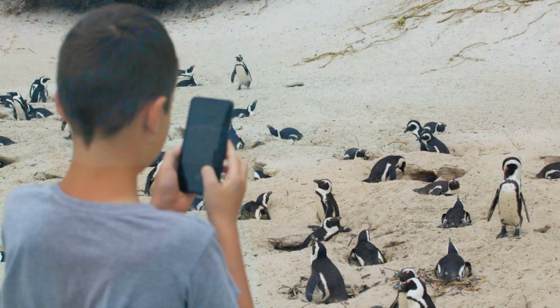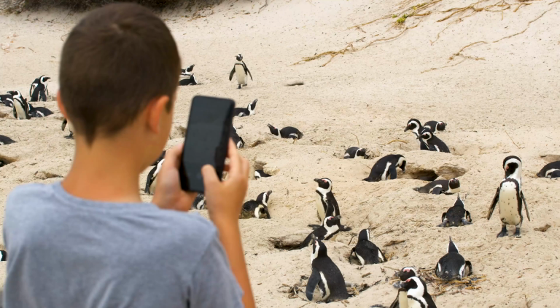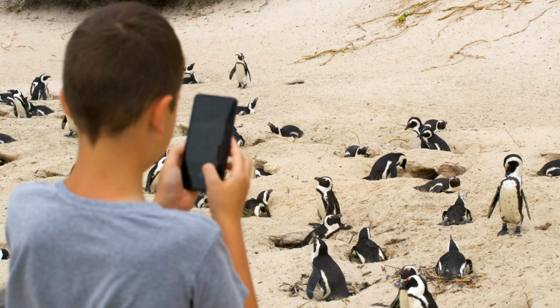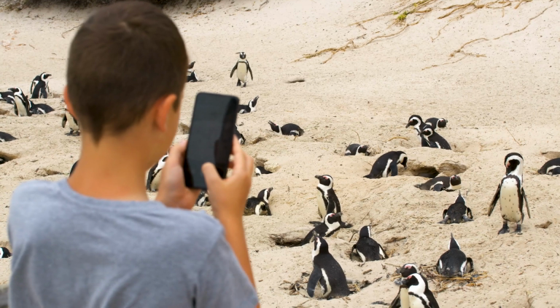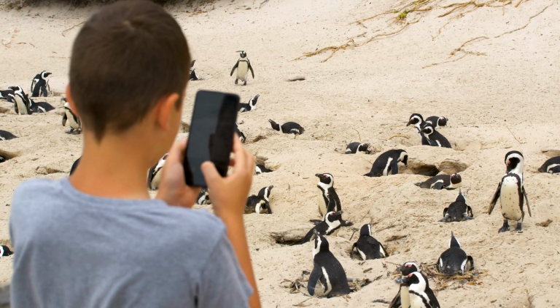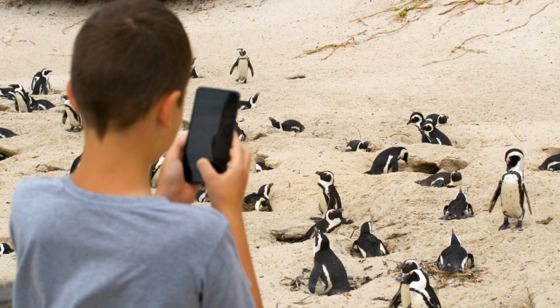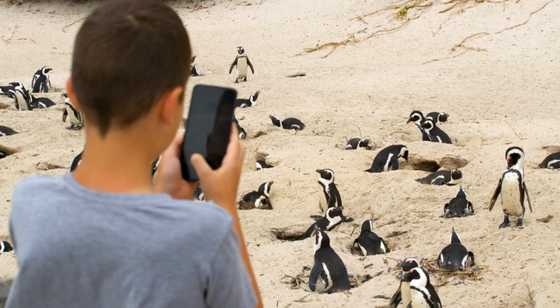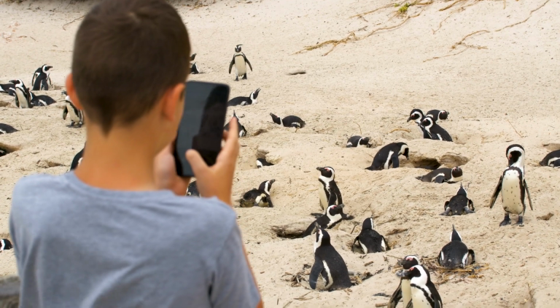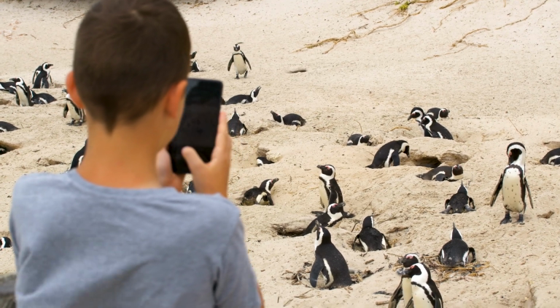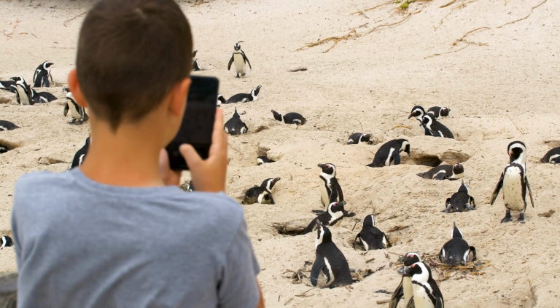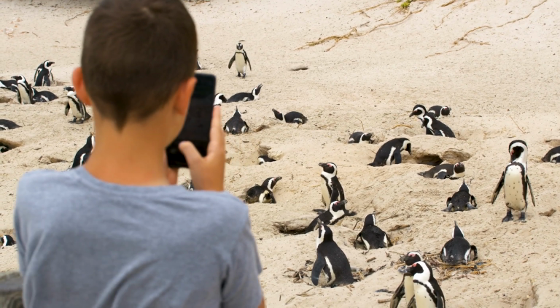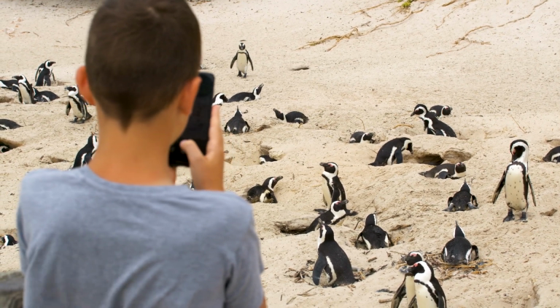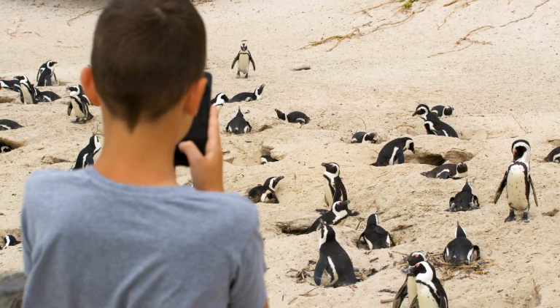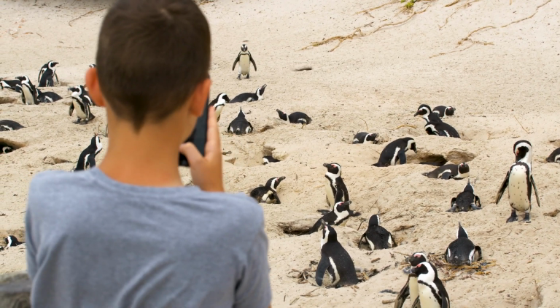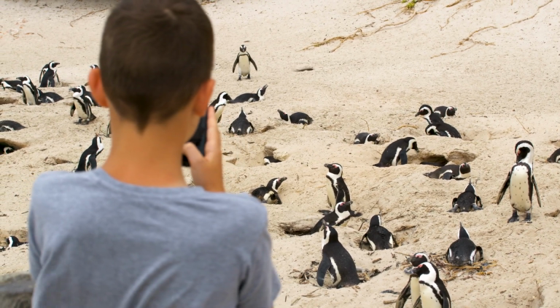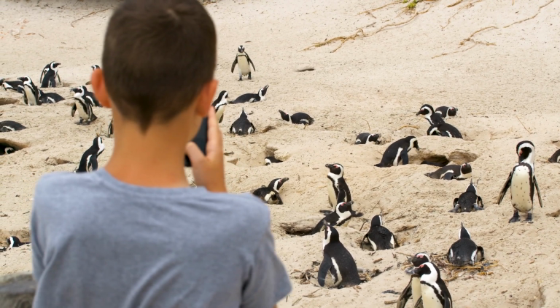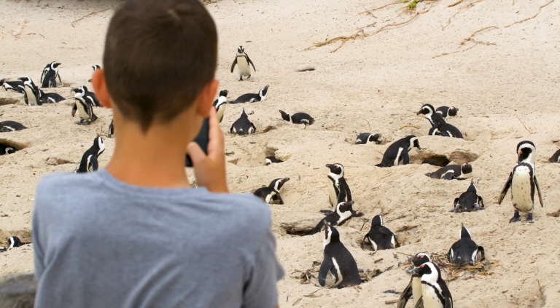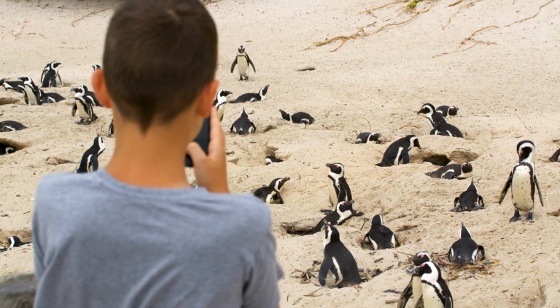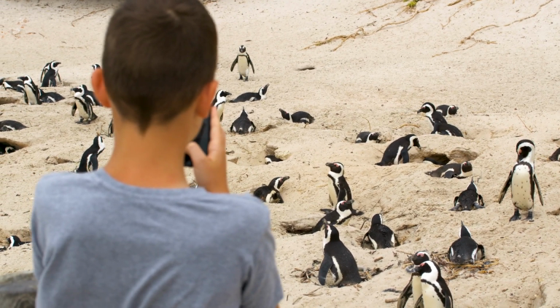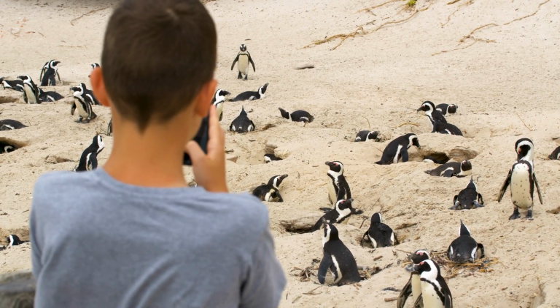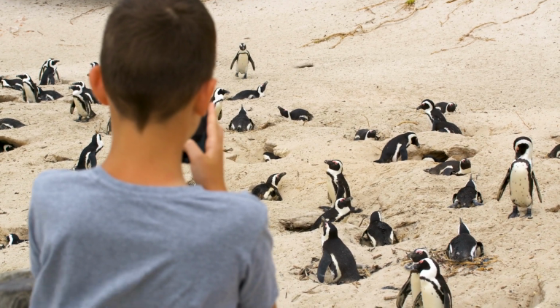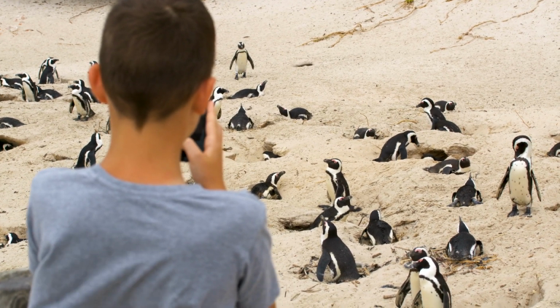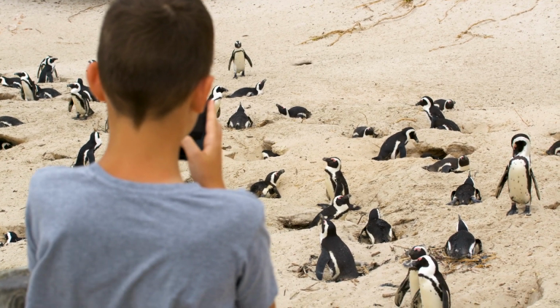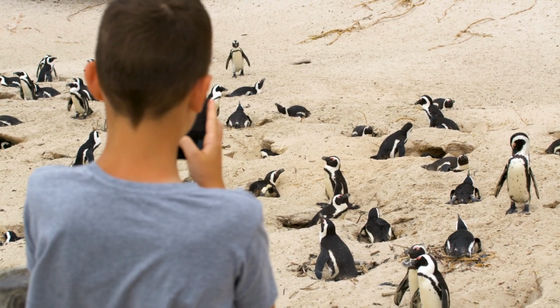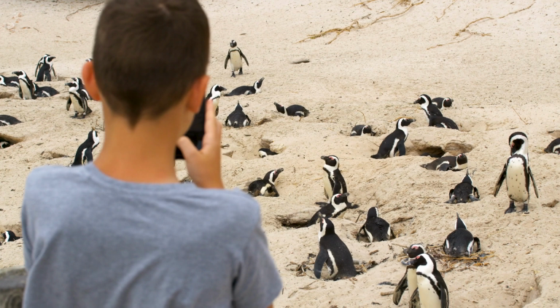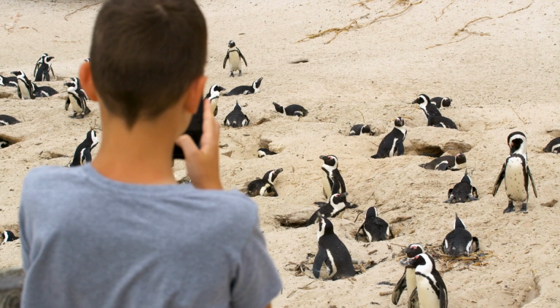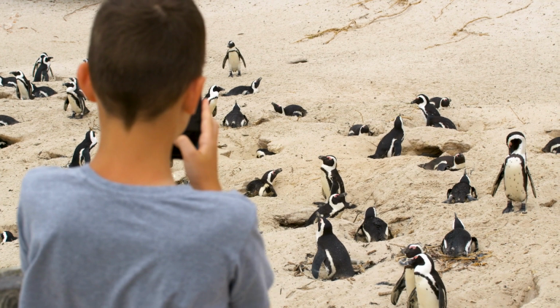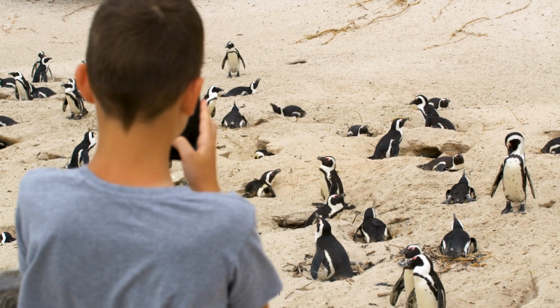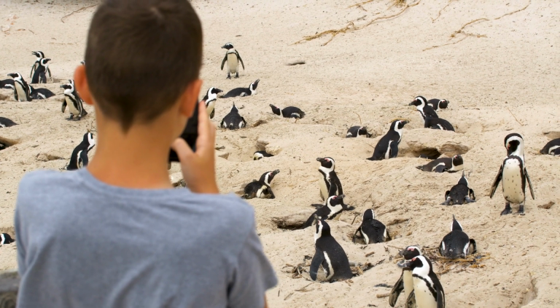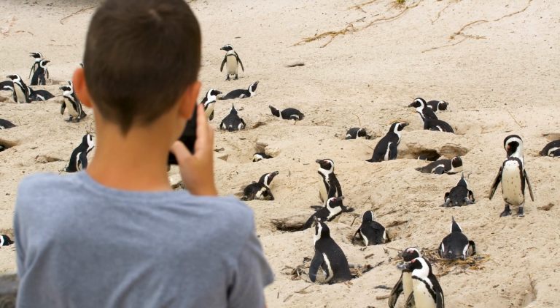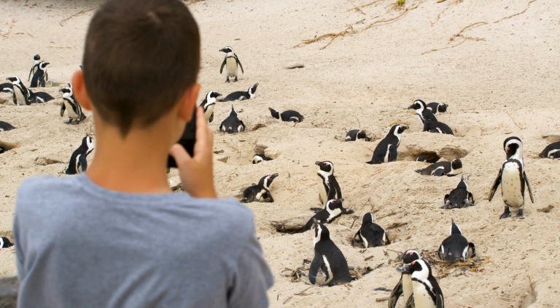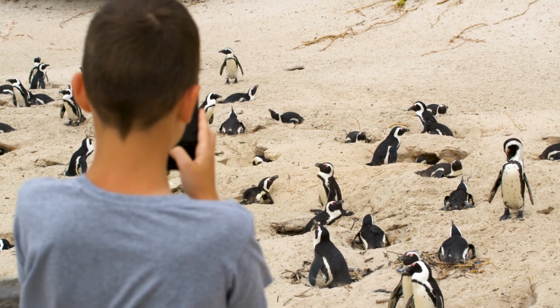Did you know that there was a profession that deals only with penguins? Can you guess what it's called? It's a penguinologist!